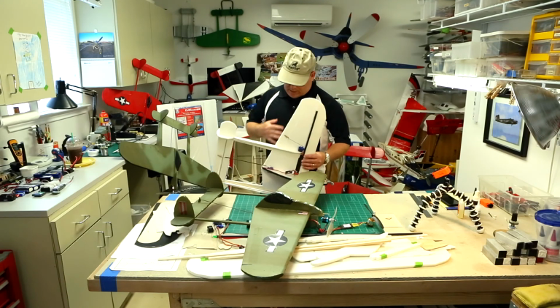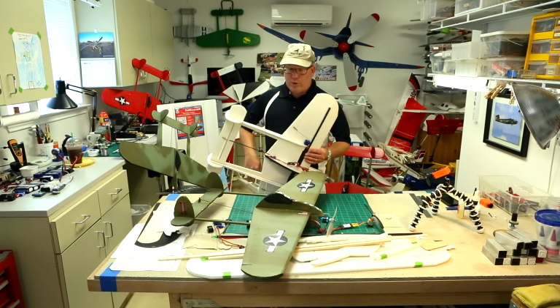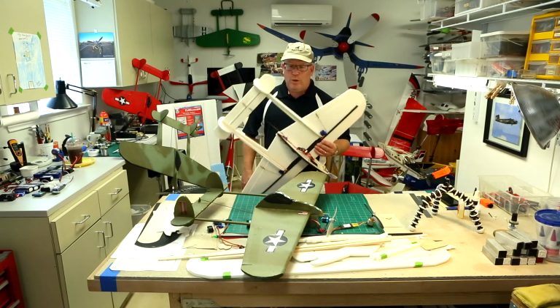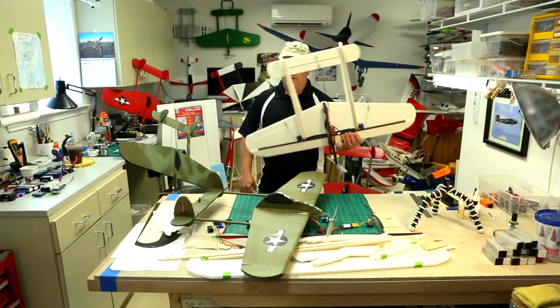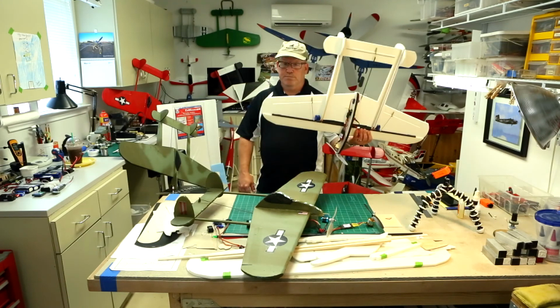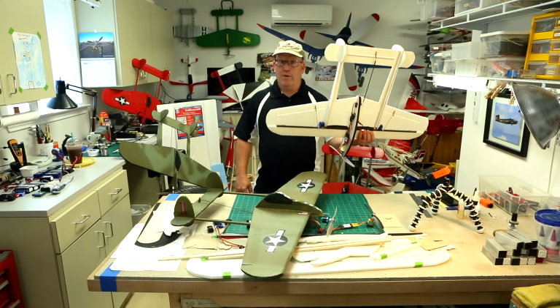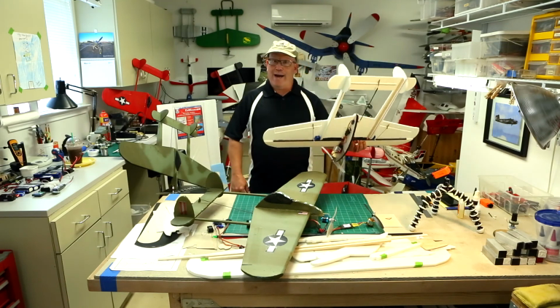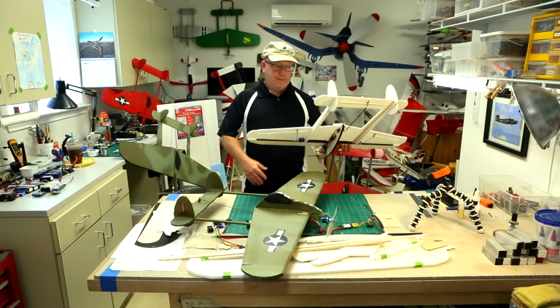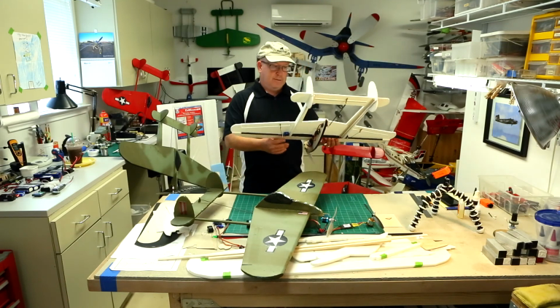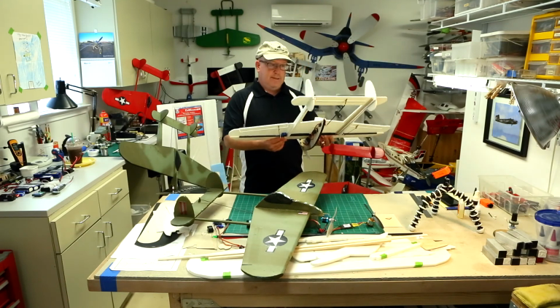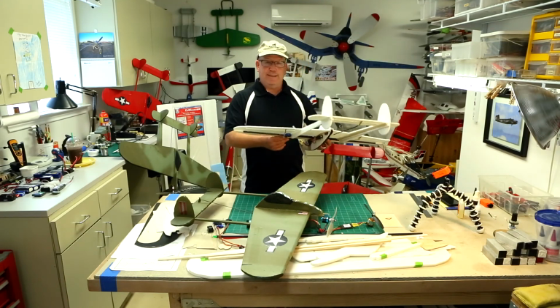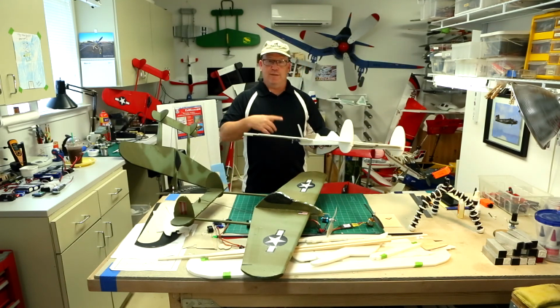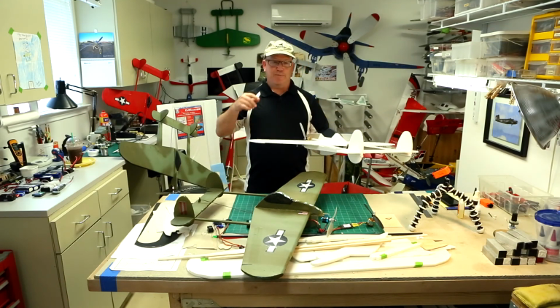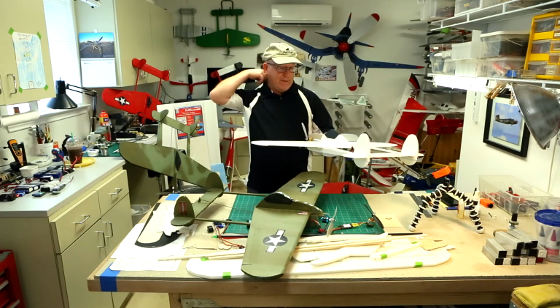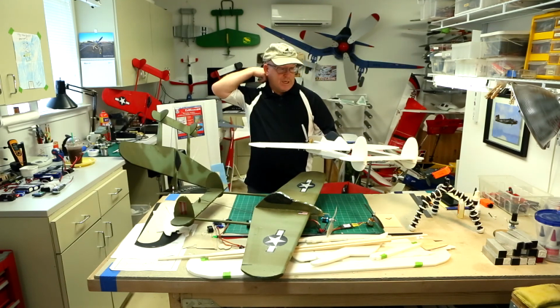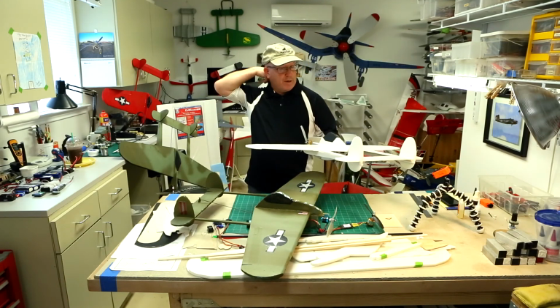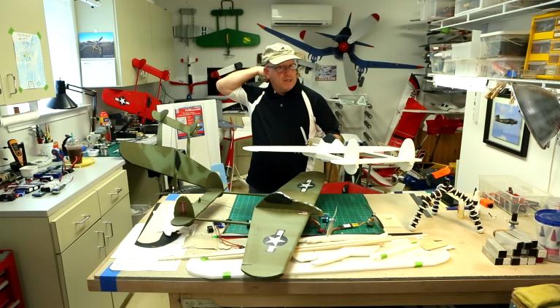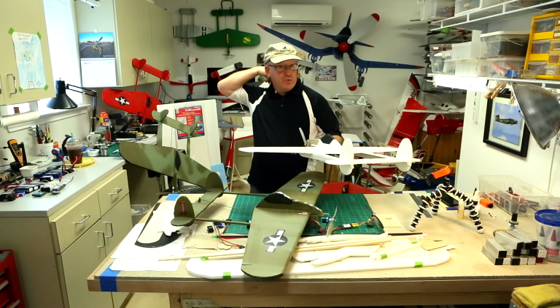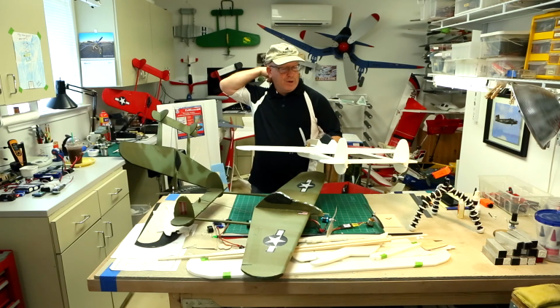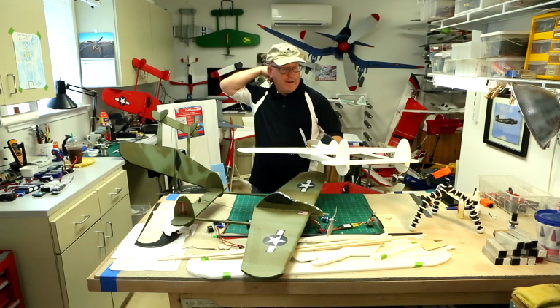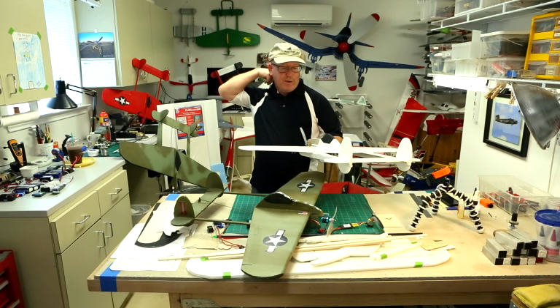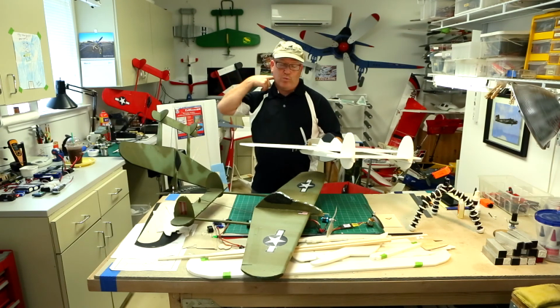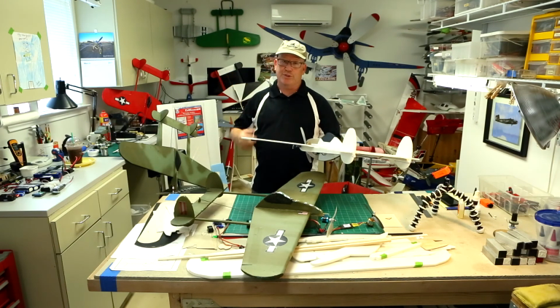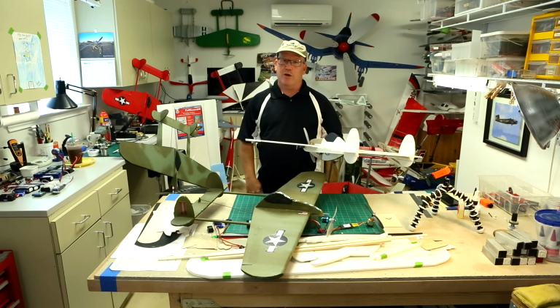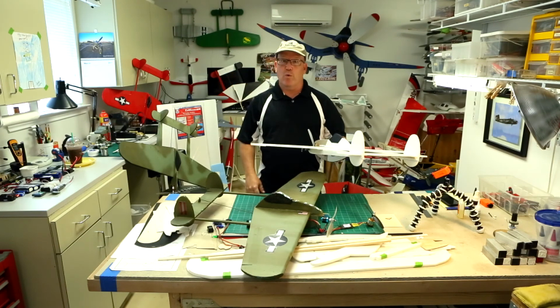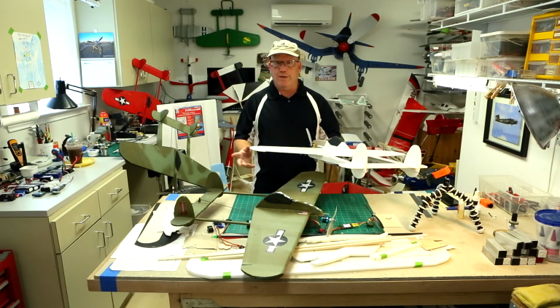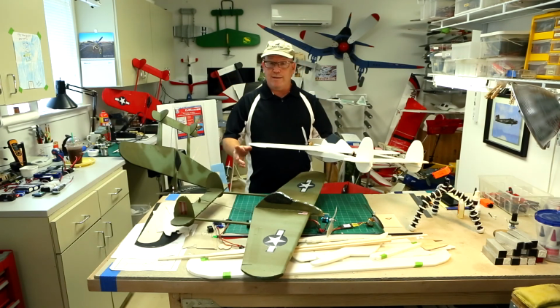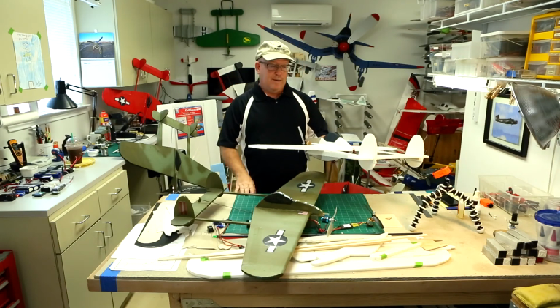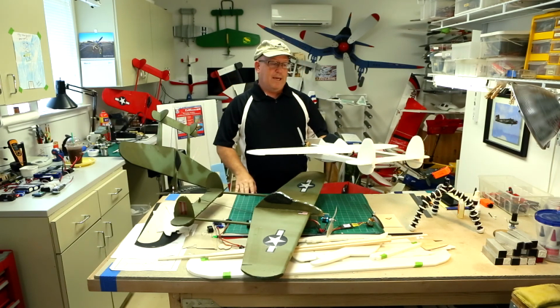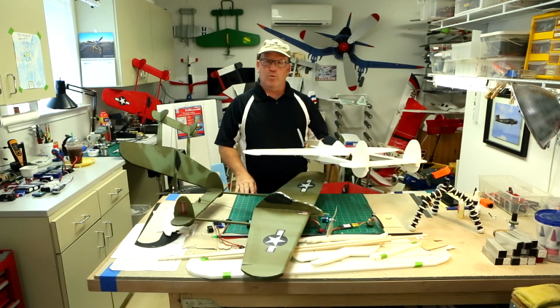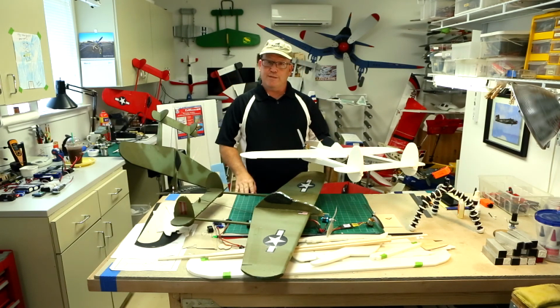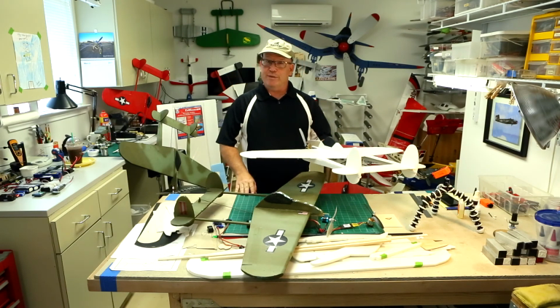So with that, let's speed things up. I'm going to cut to an area where we'll talk about what you need, and then we'll get to building.